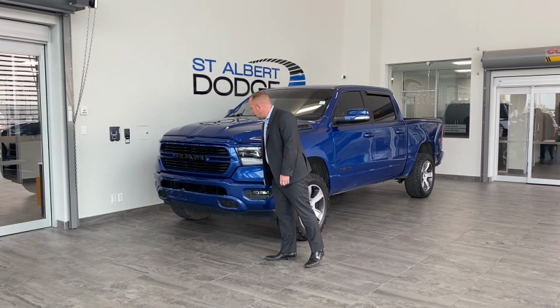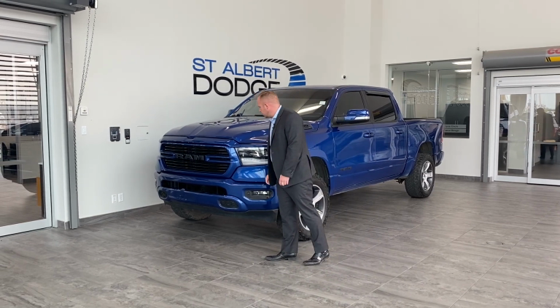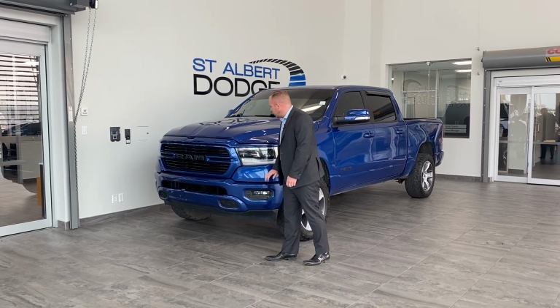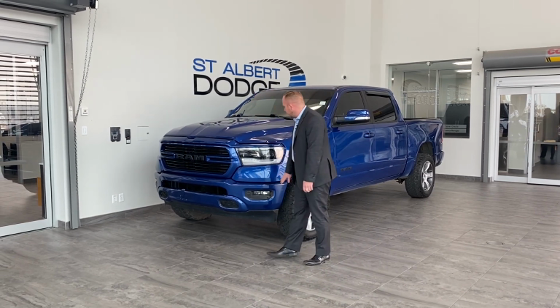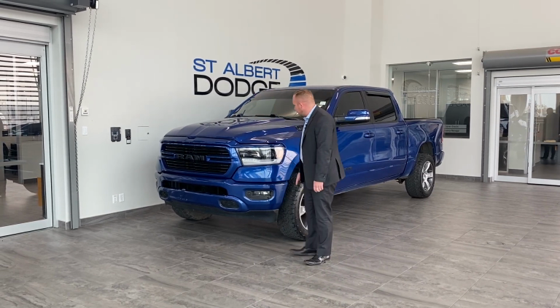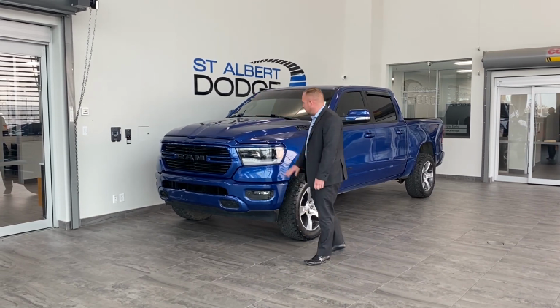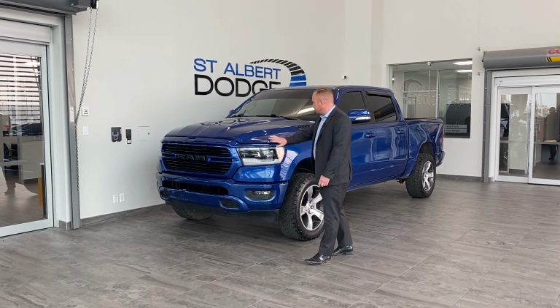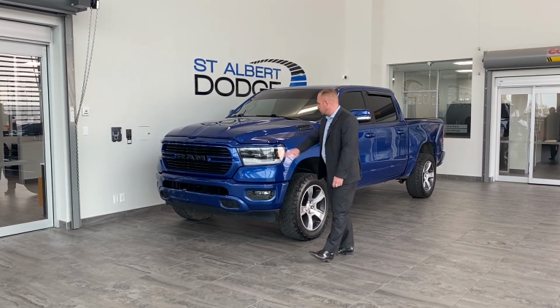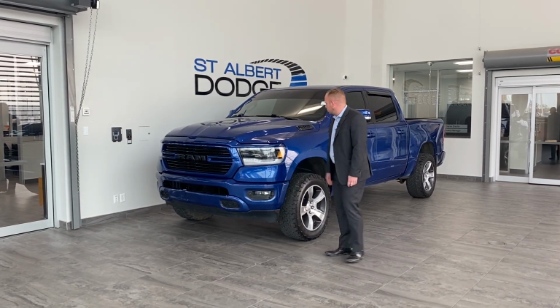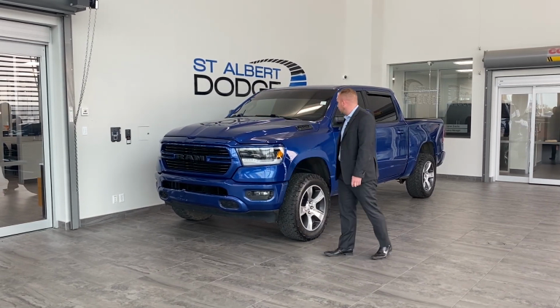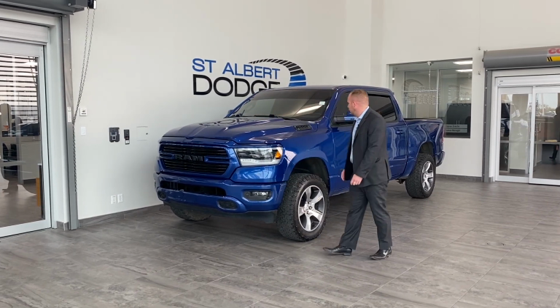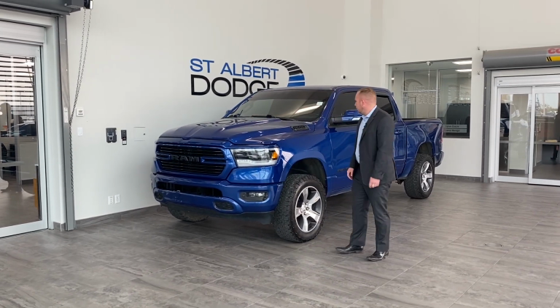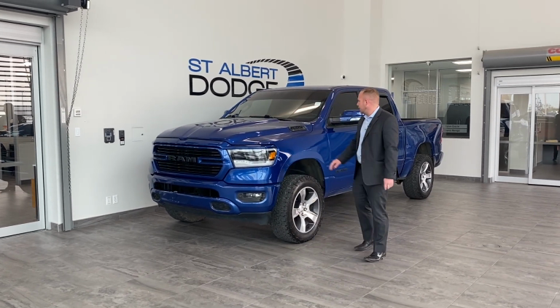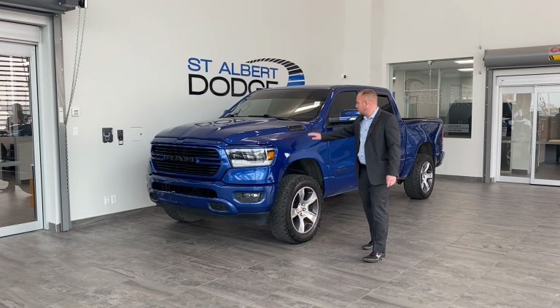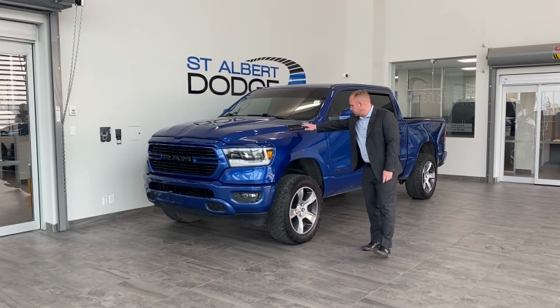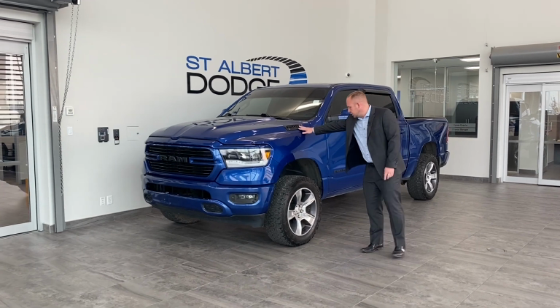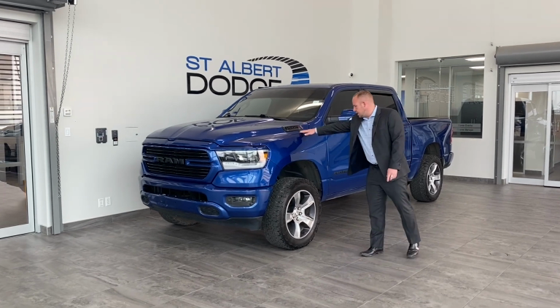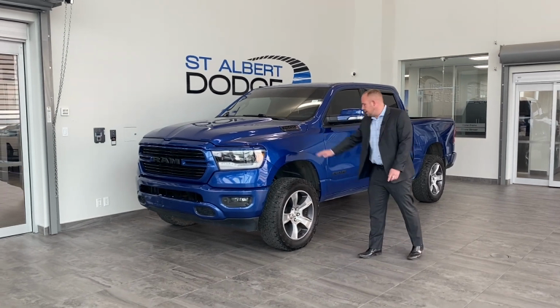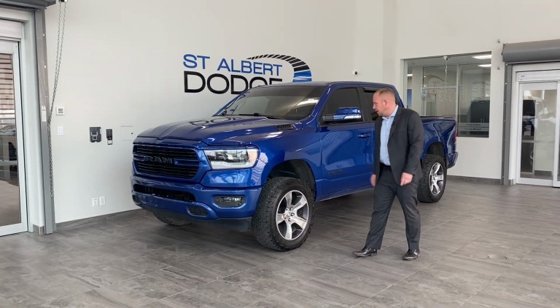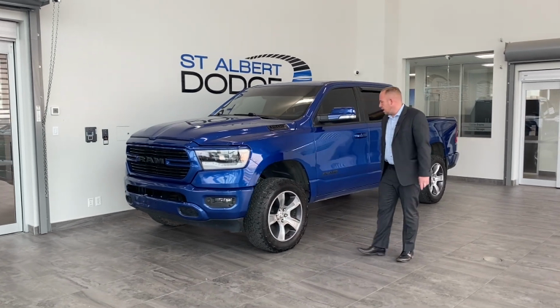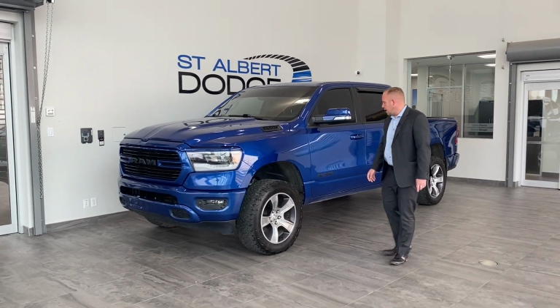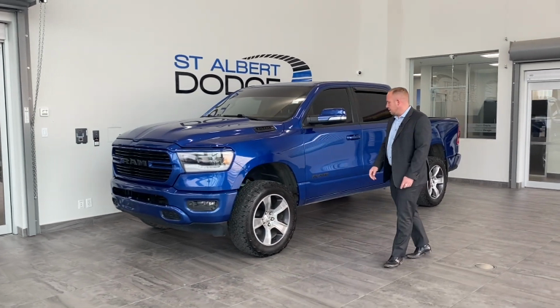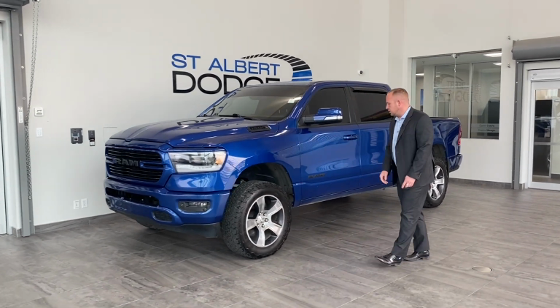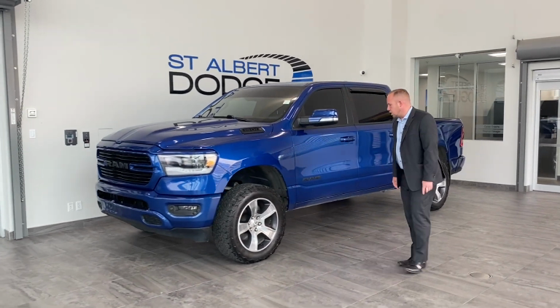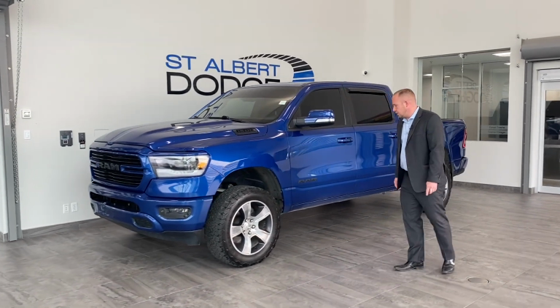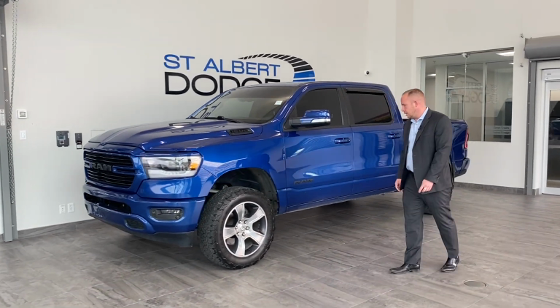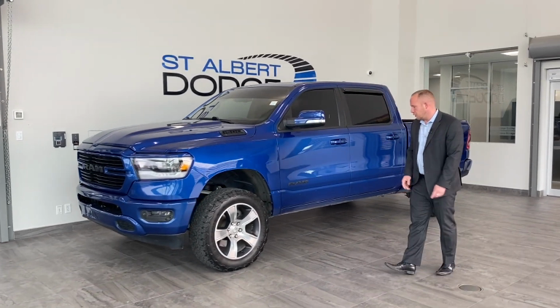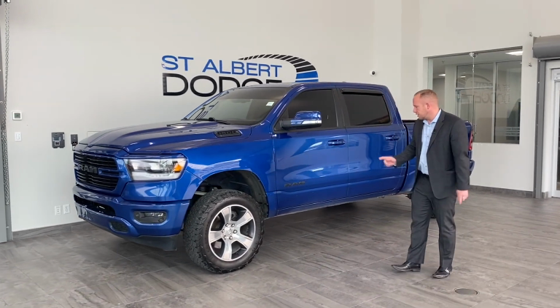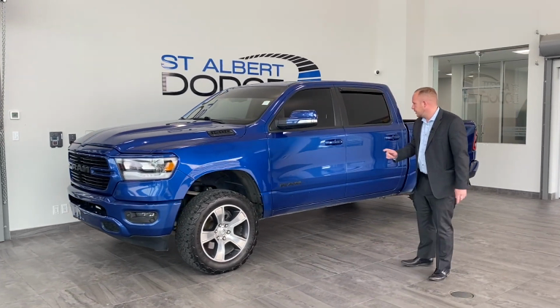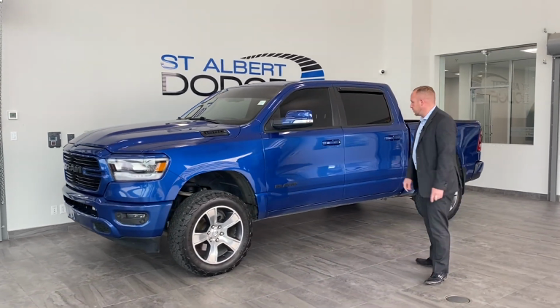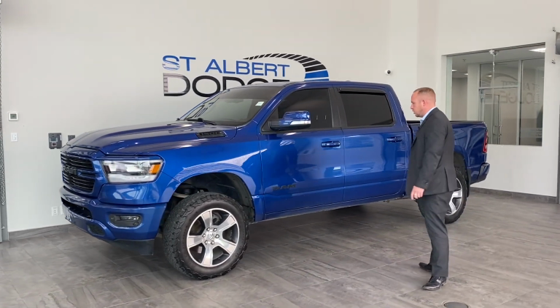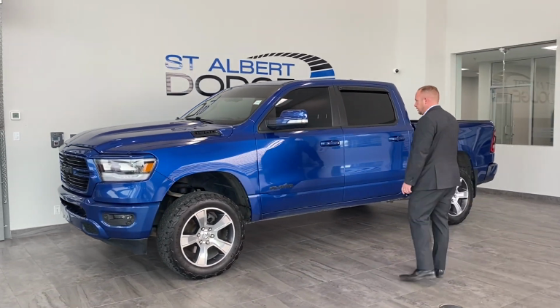It's got color-matched bumpers, black billet grille, and a black billet badge on the side. It's got aggressive tires on it.